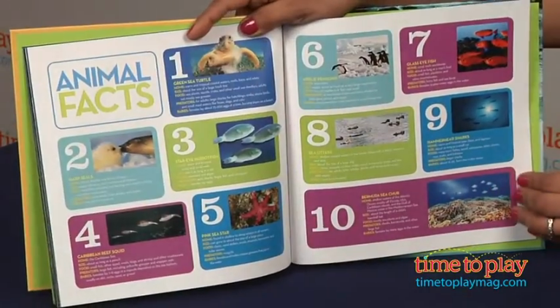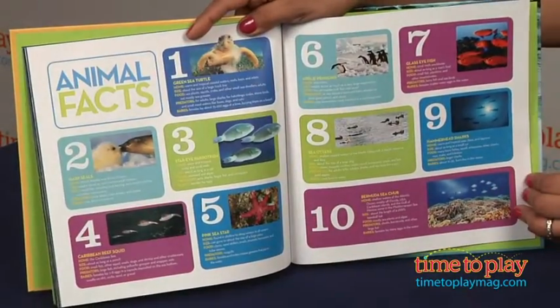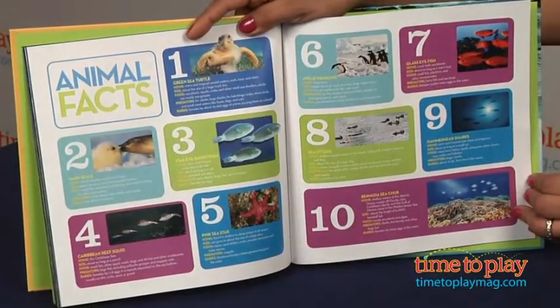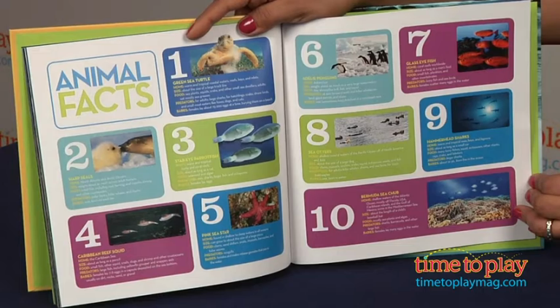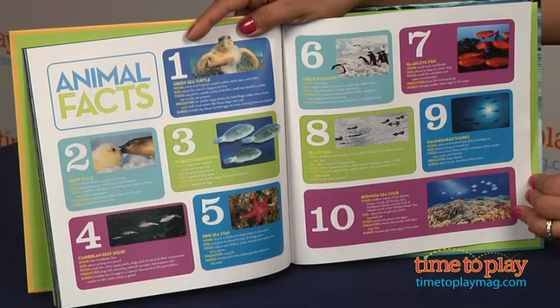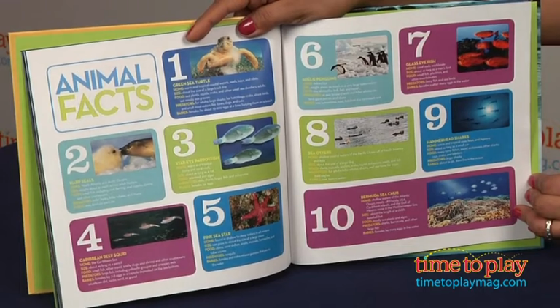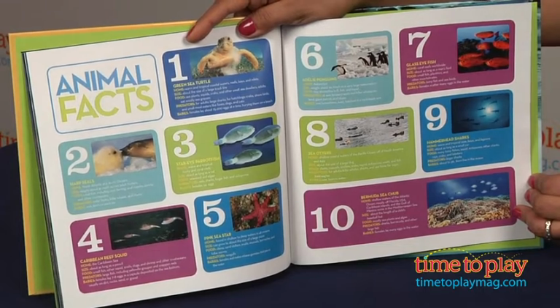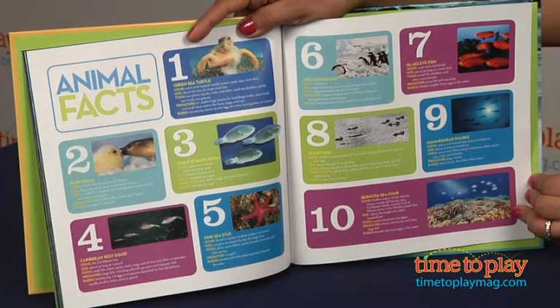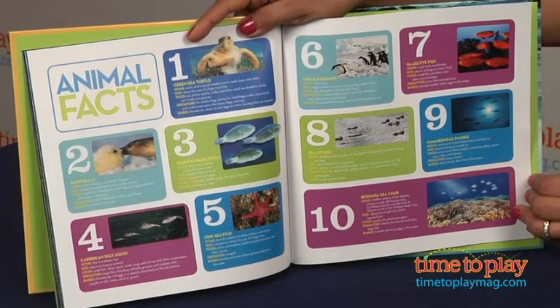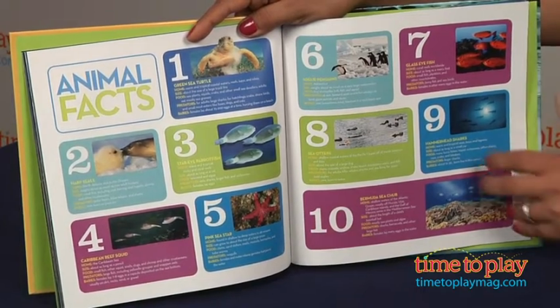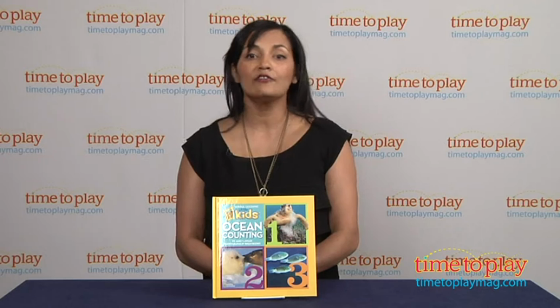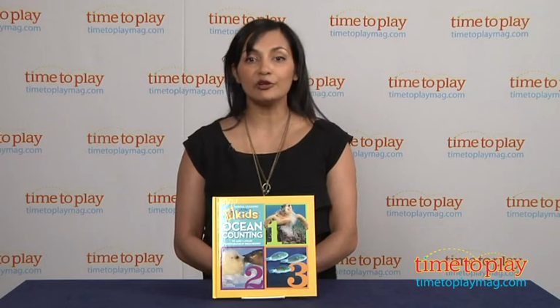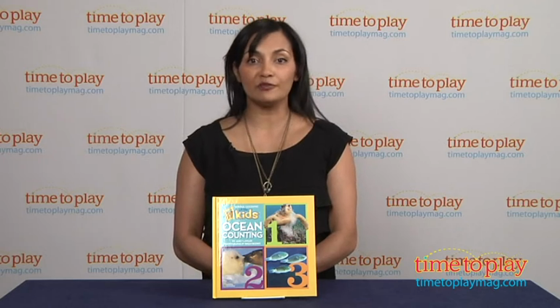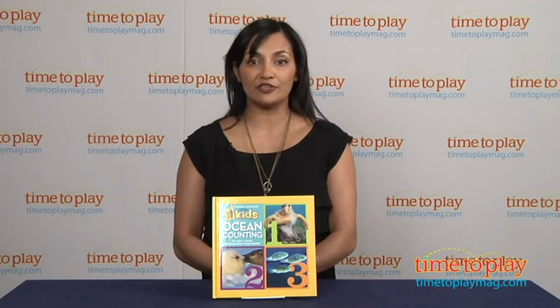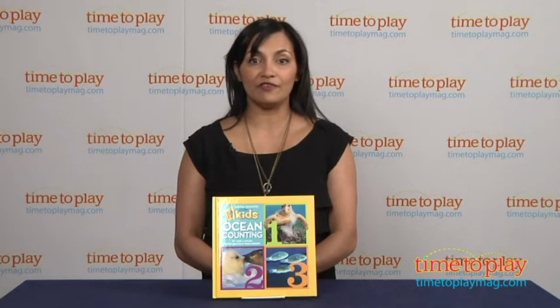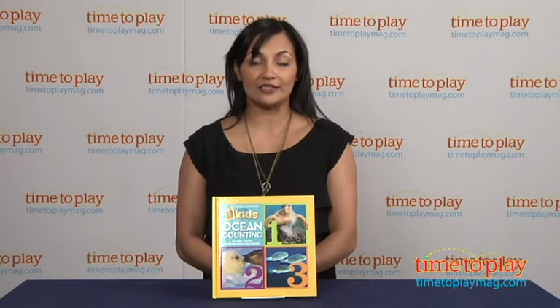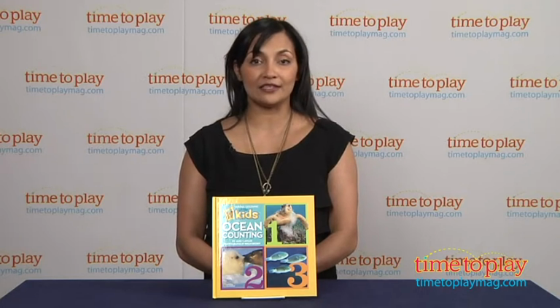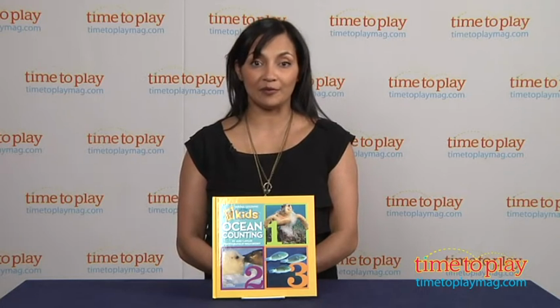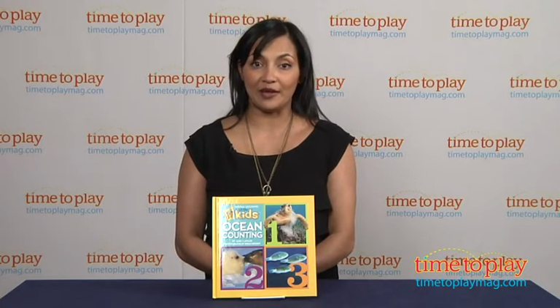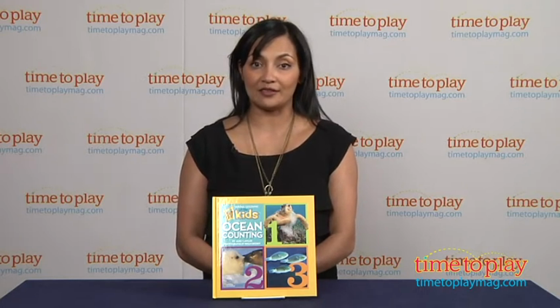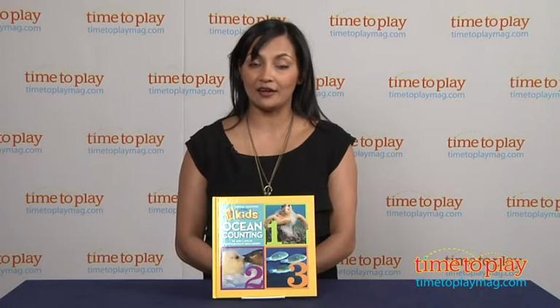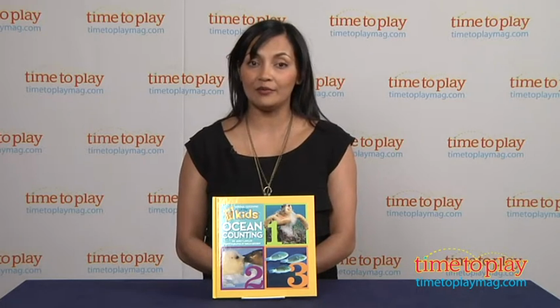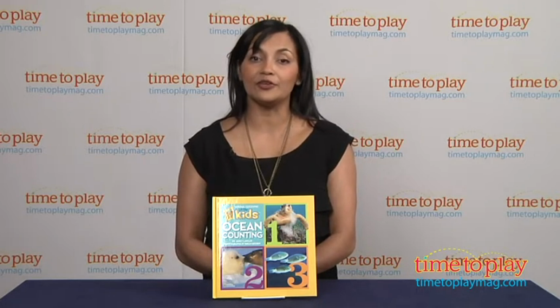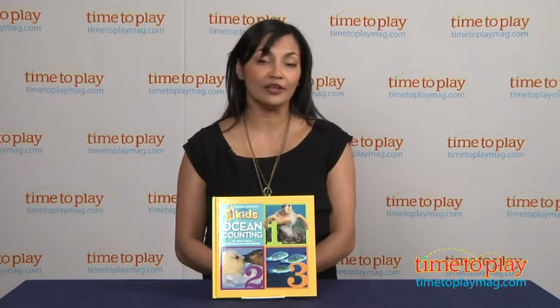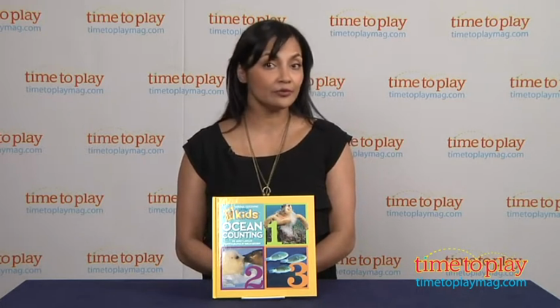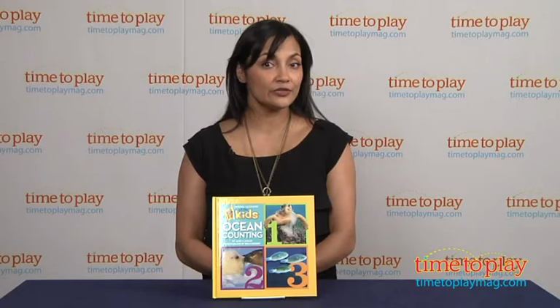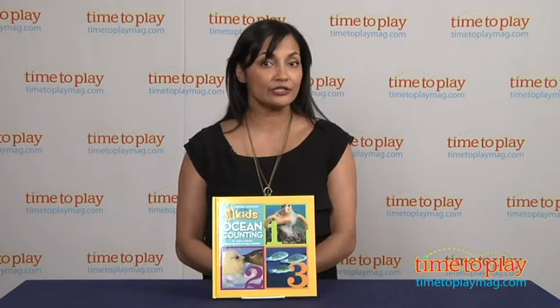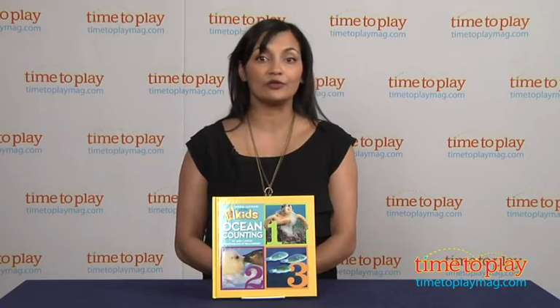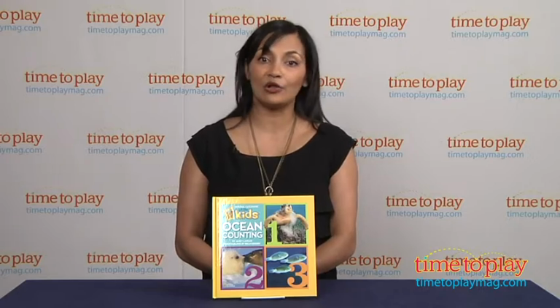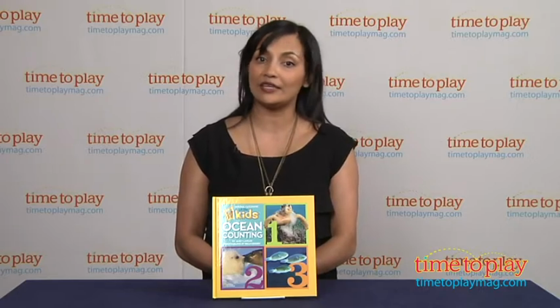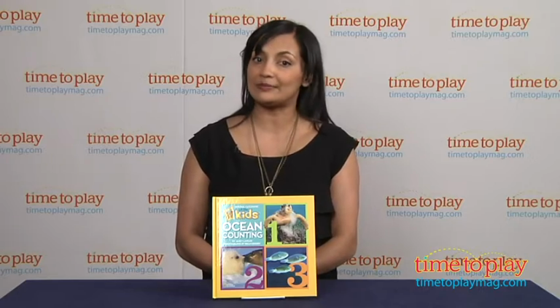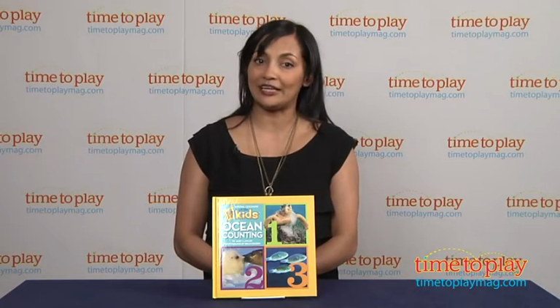This is published by National Geographic Society. For more information, find us at timetoplaymag.com, your number one source for all things play.